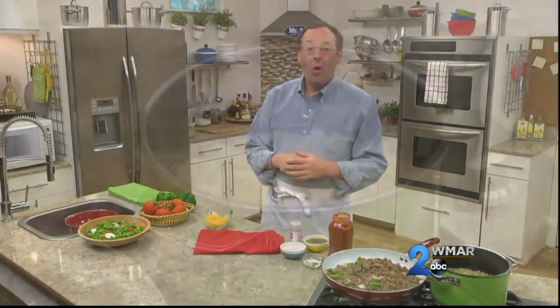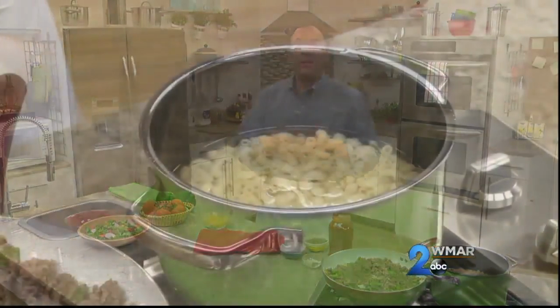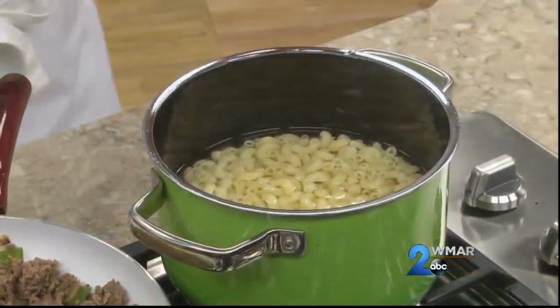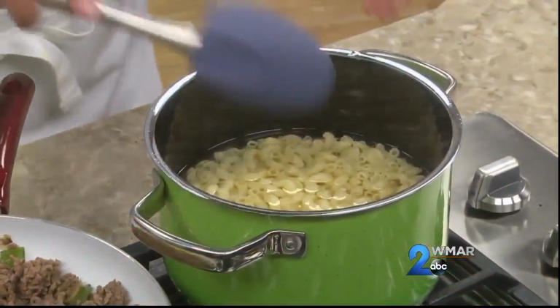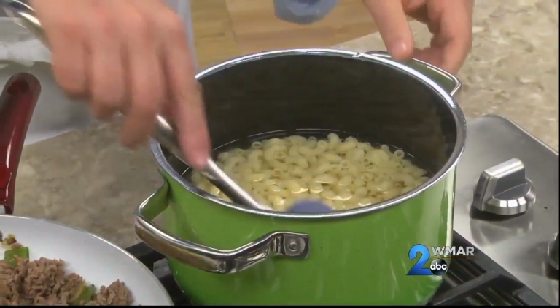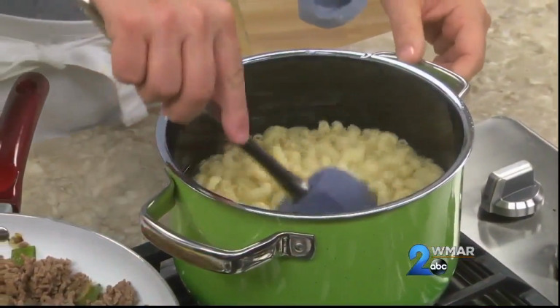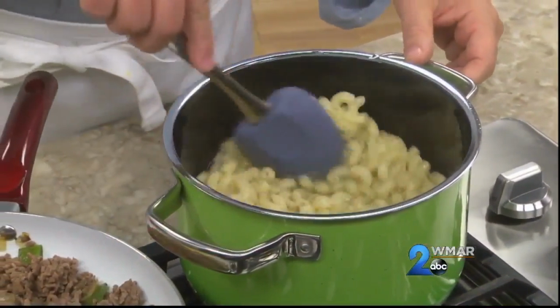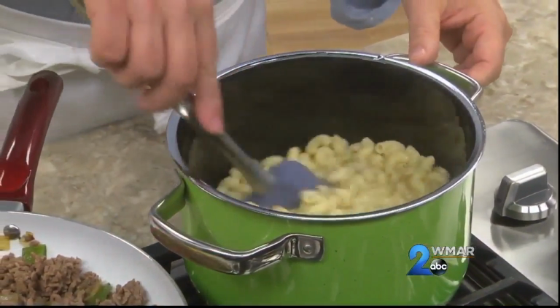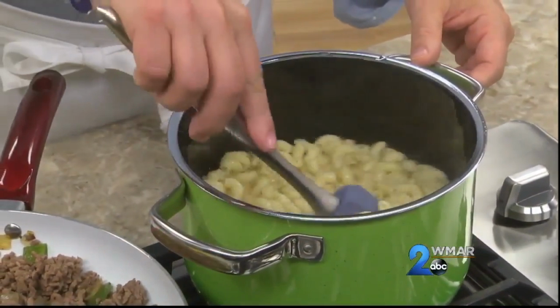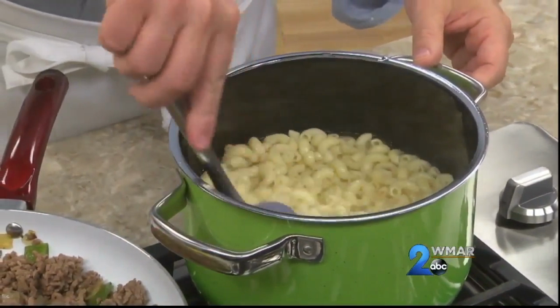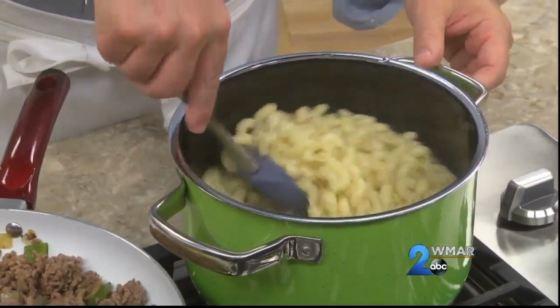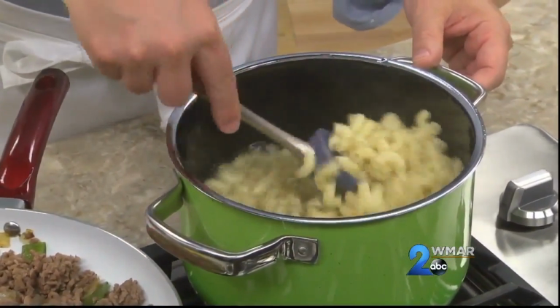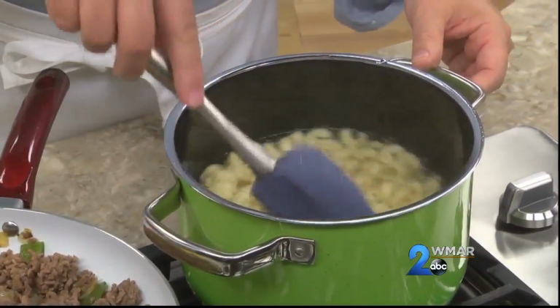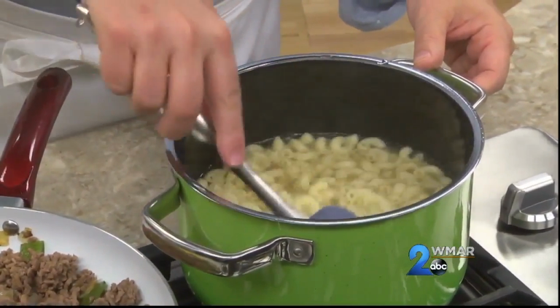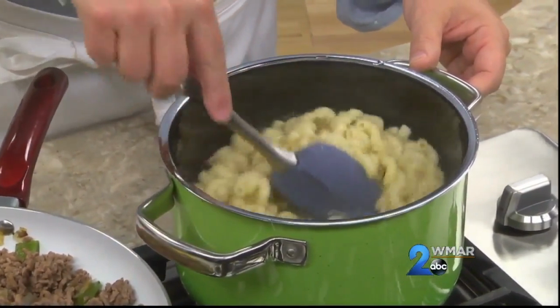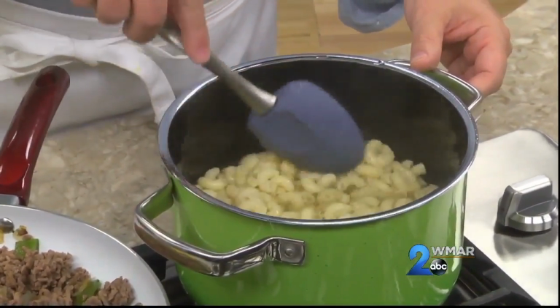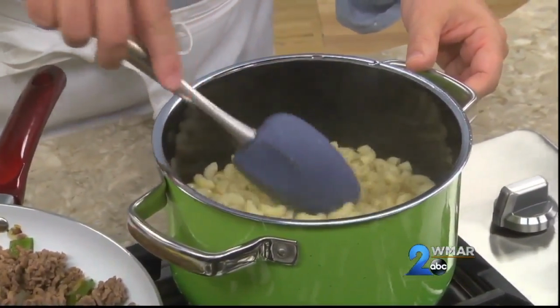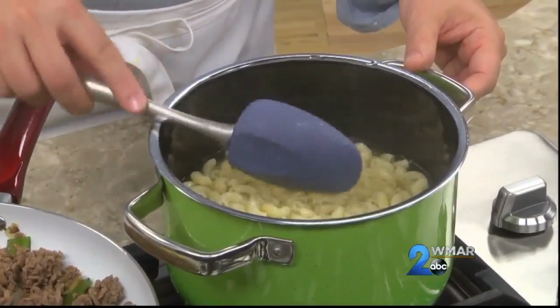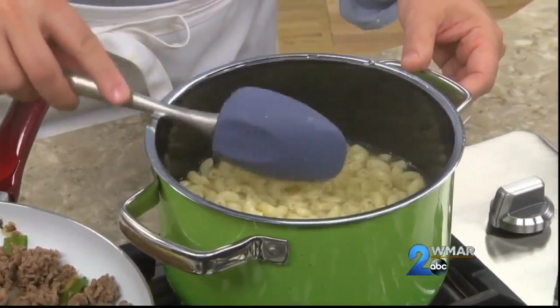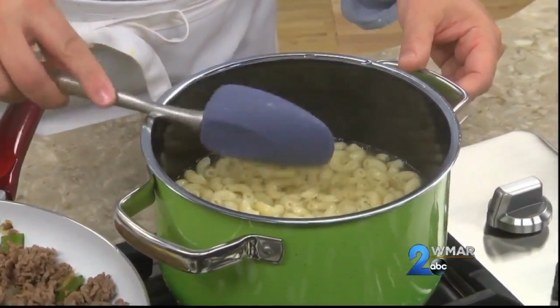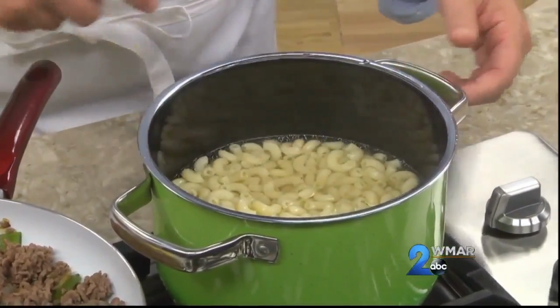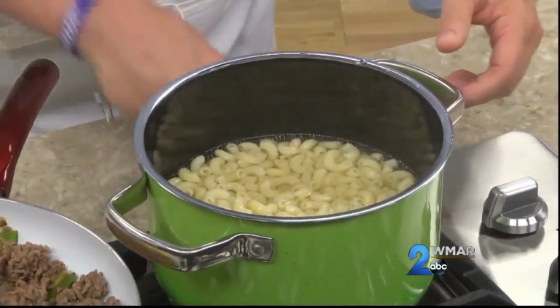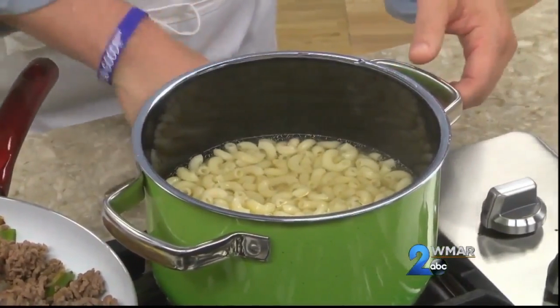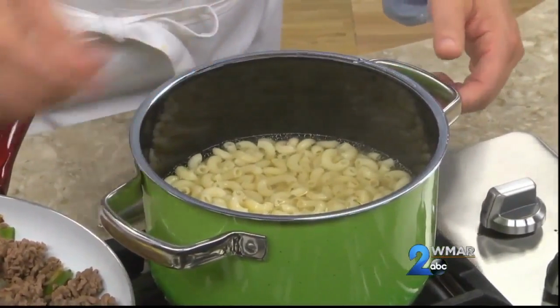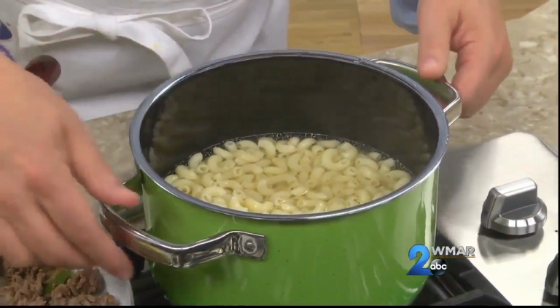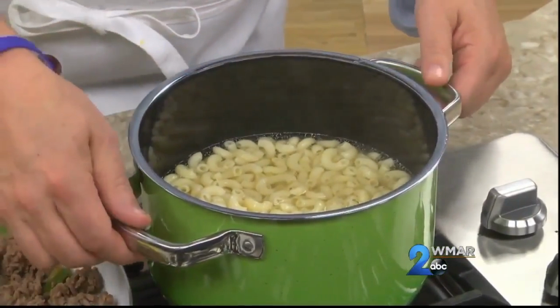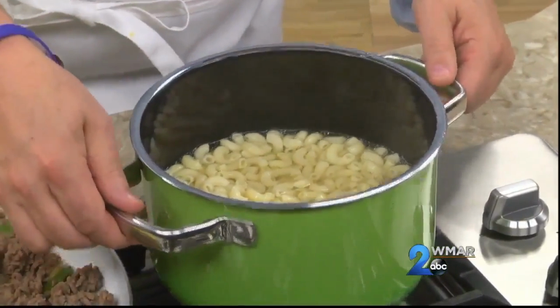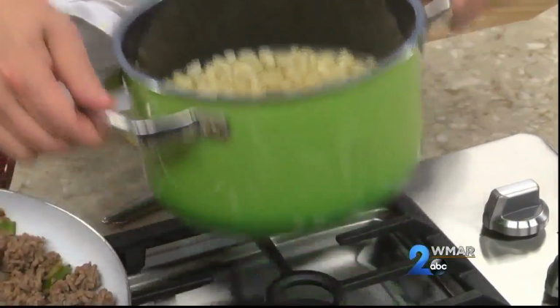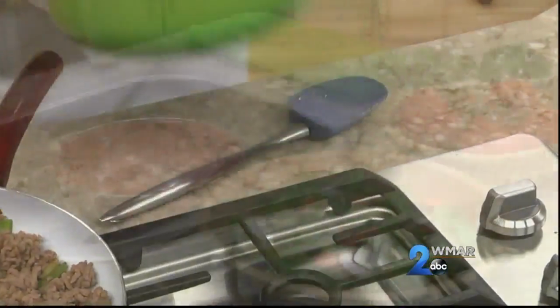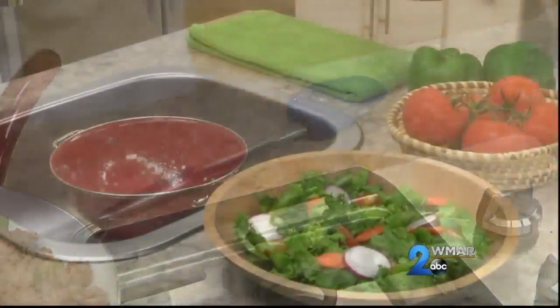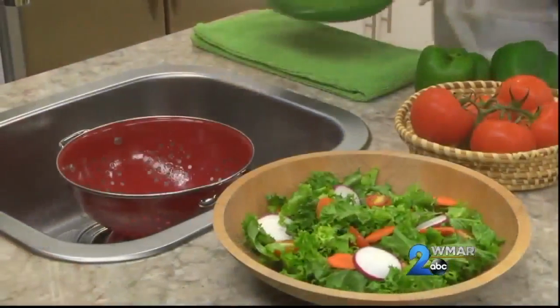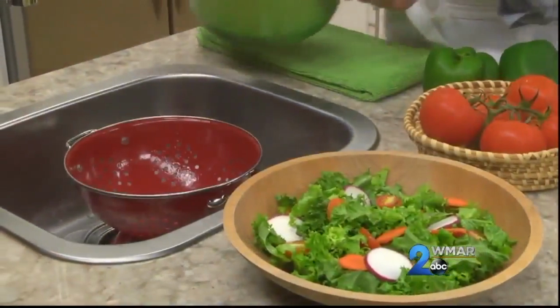We start up by boiling some elbow macaroni until it's tender. Once it is, we drain it.